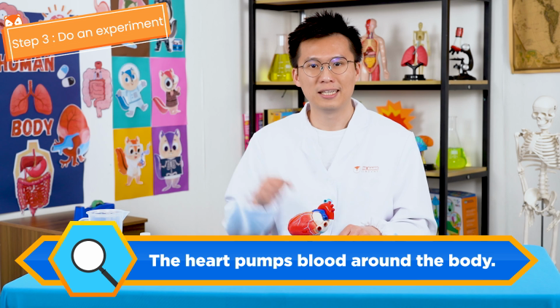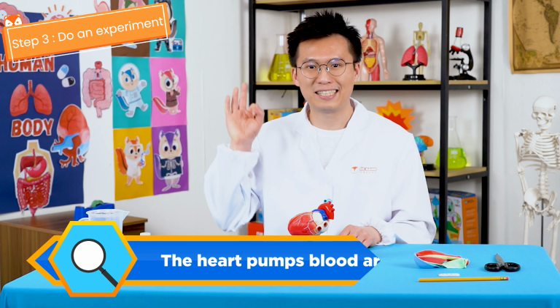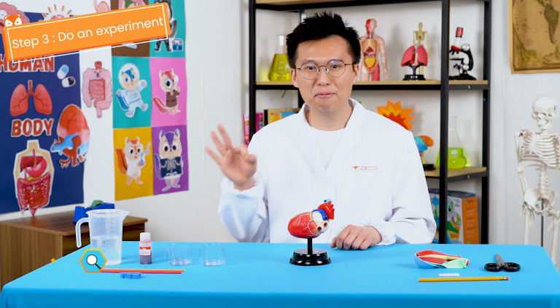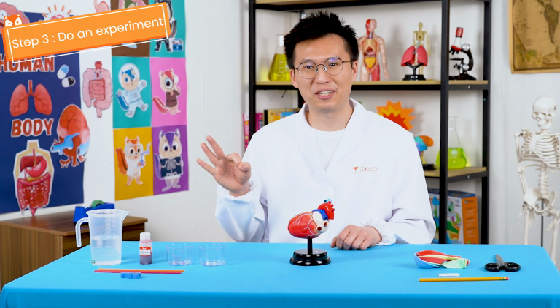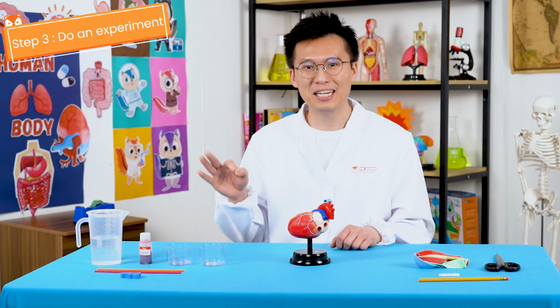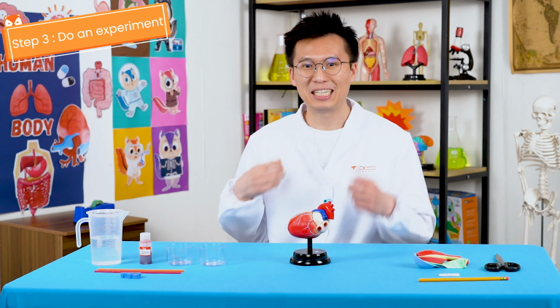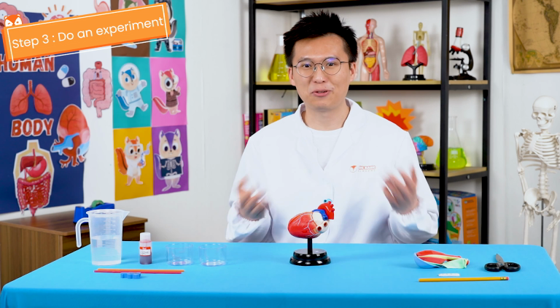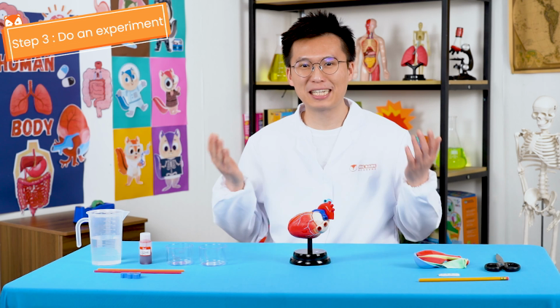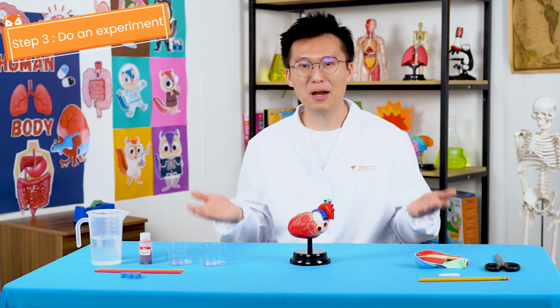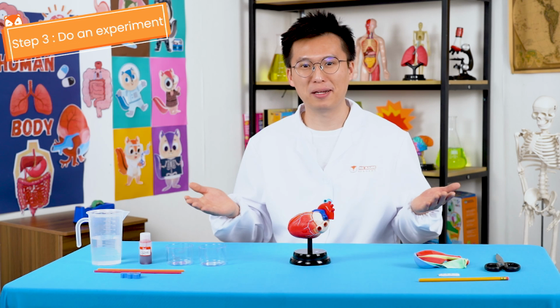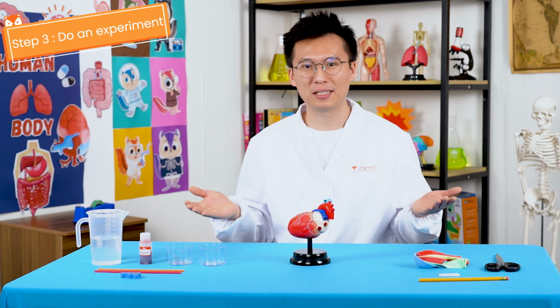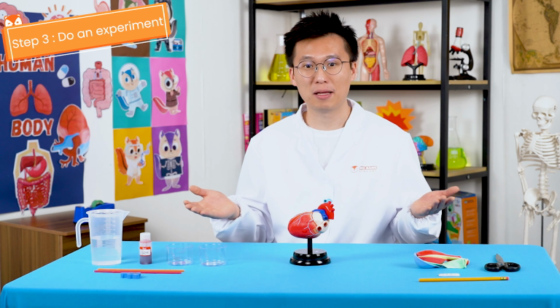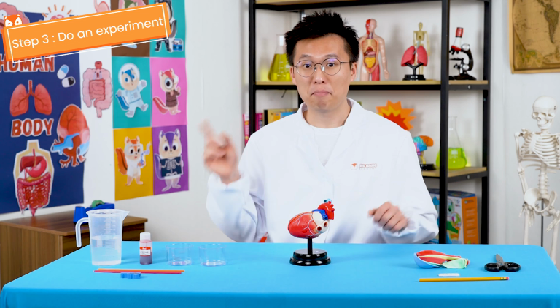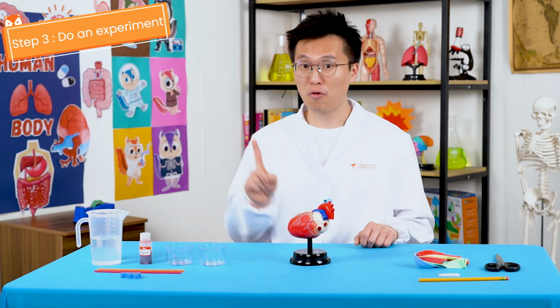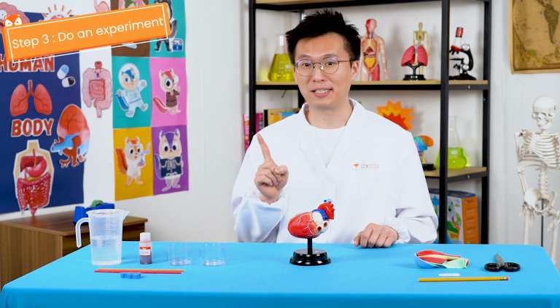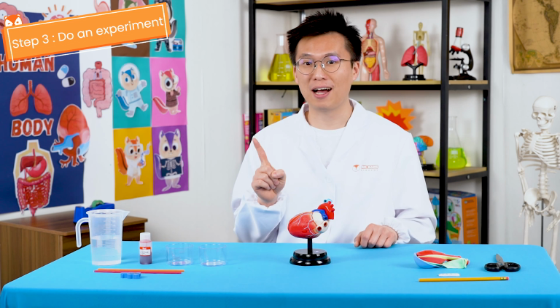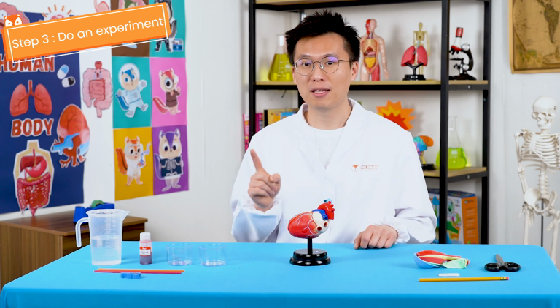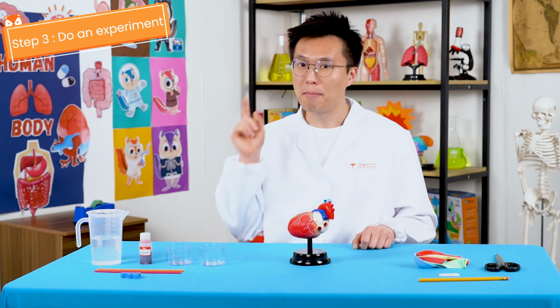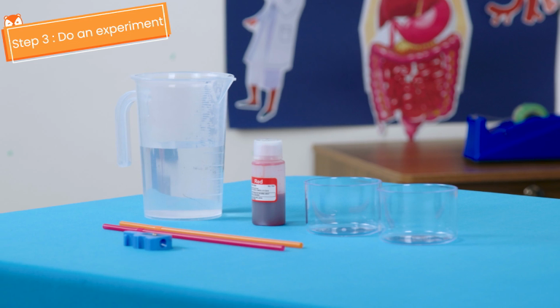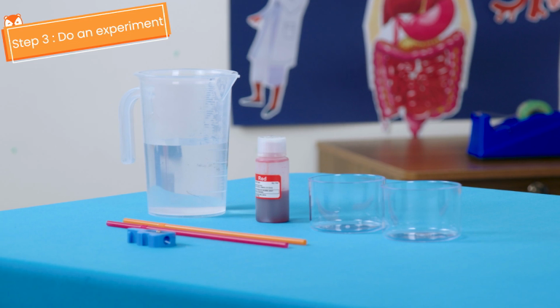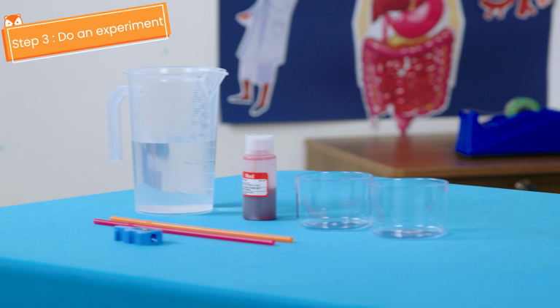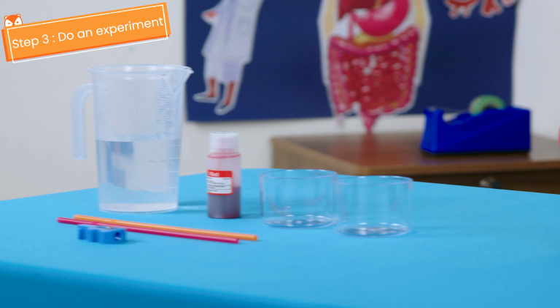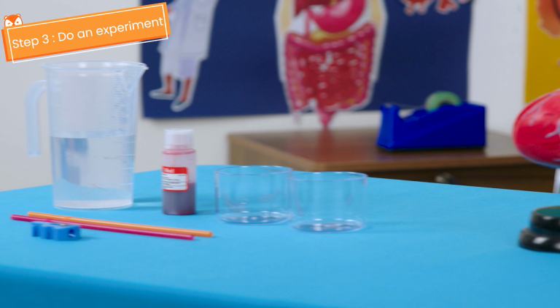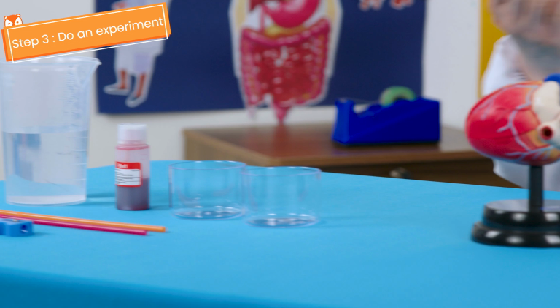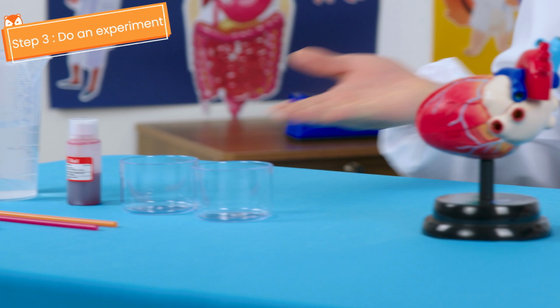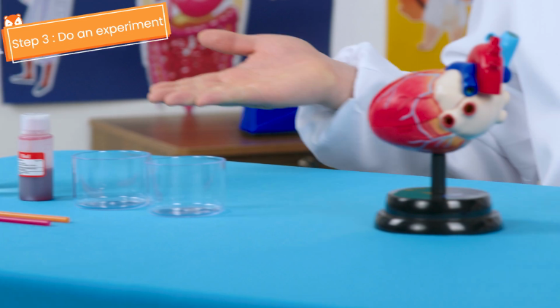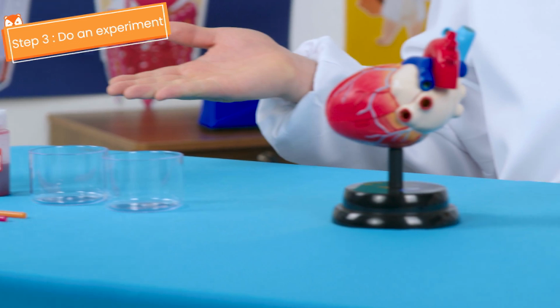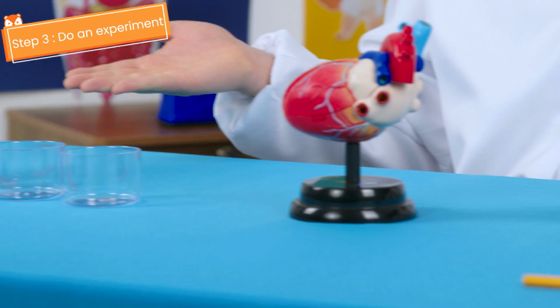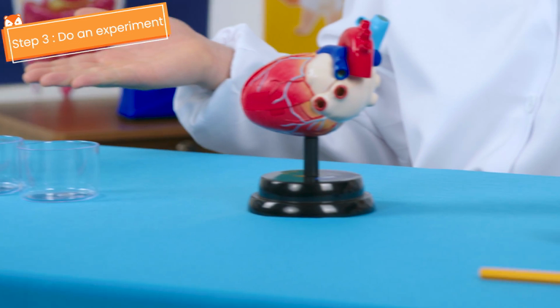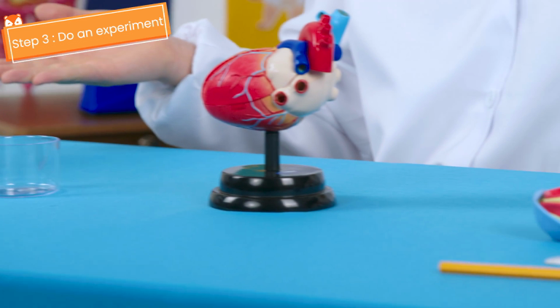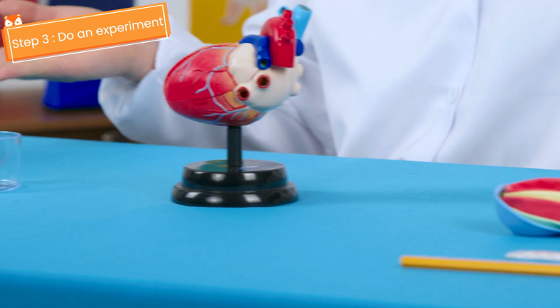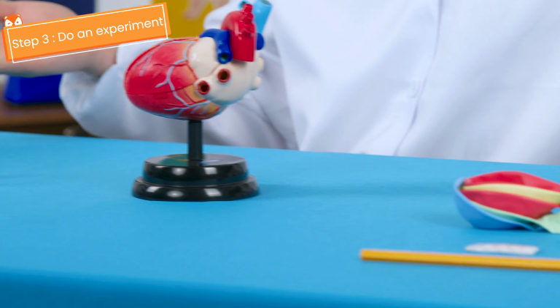Step three: do an experiment. Before we start, make sure to get your grown-up and prepare the following materials.